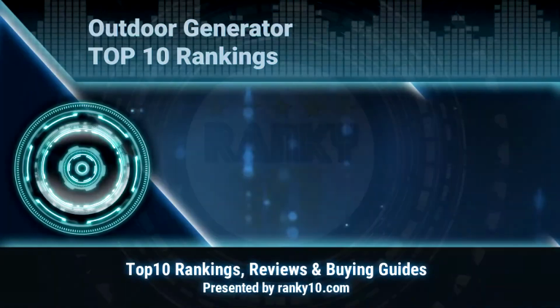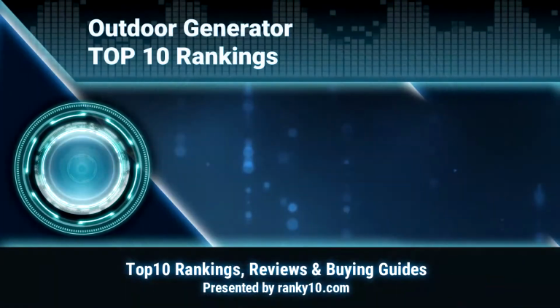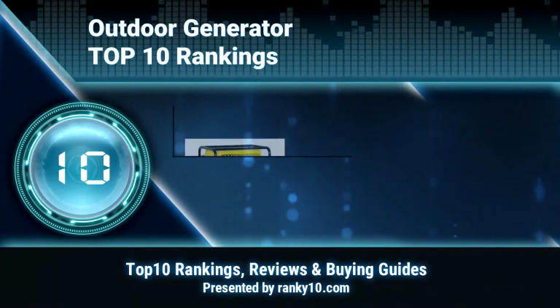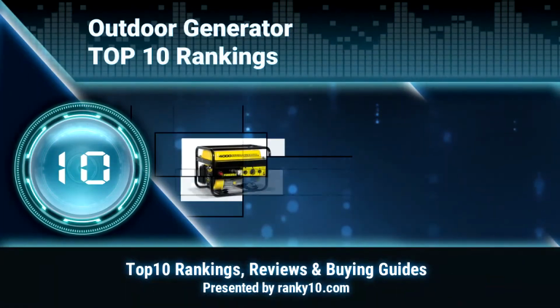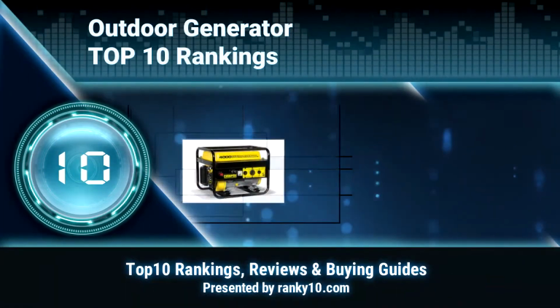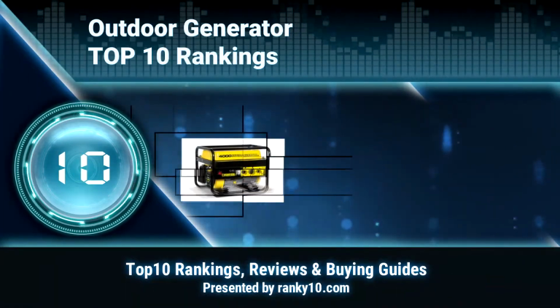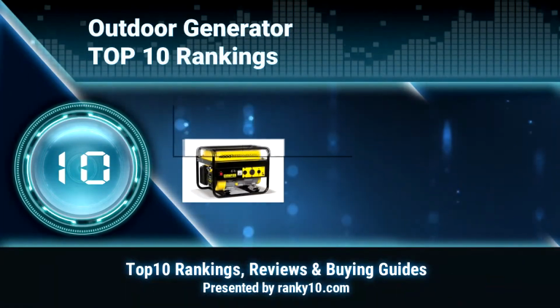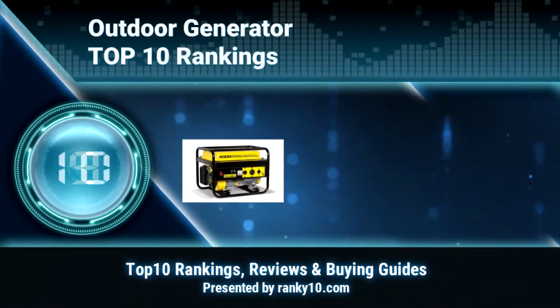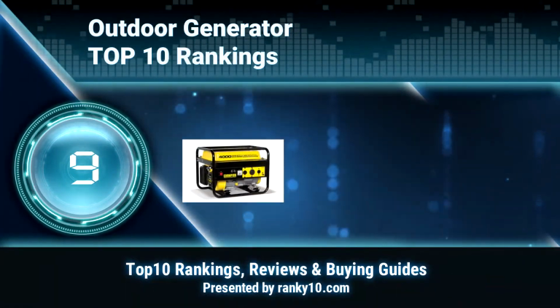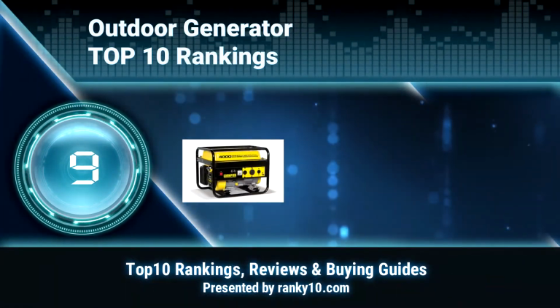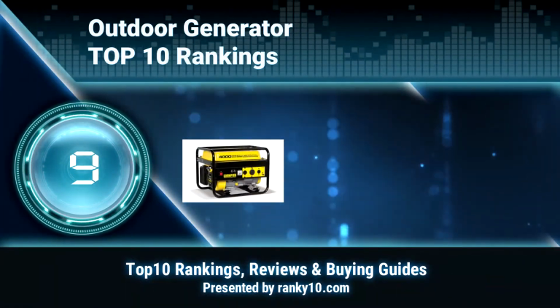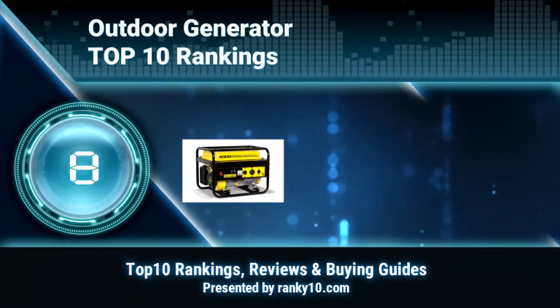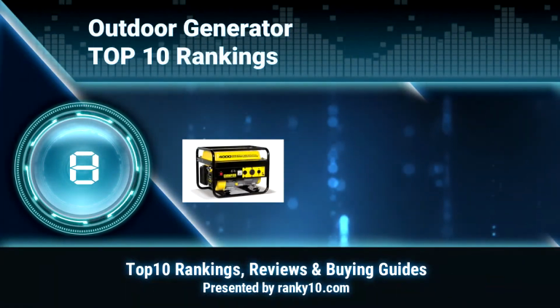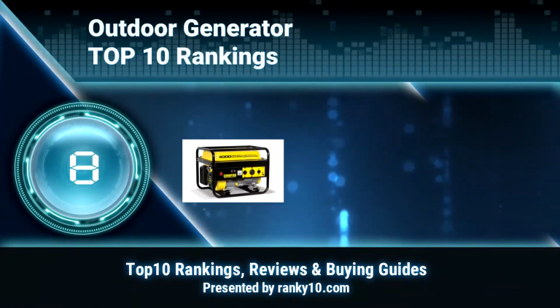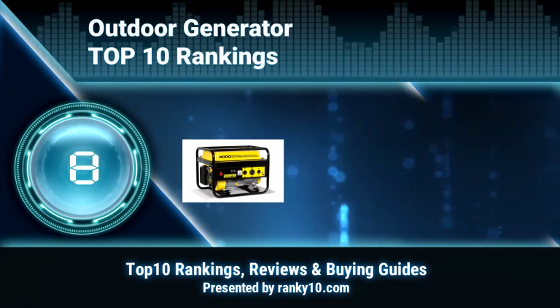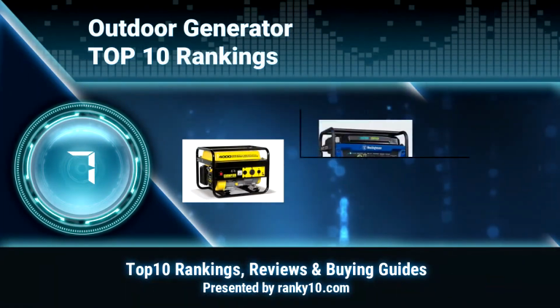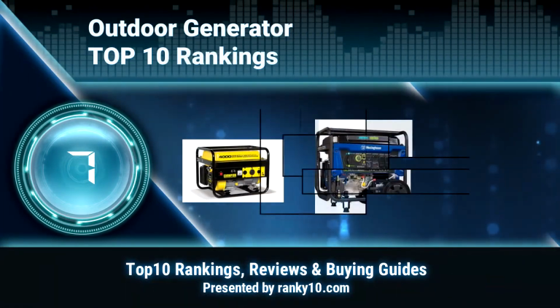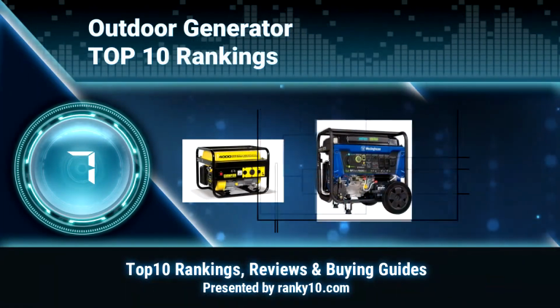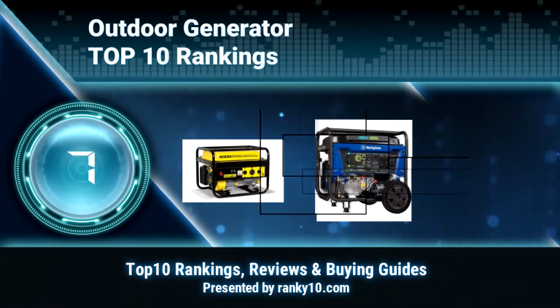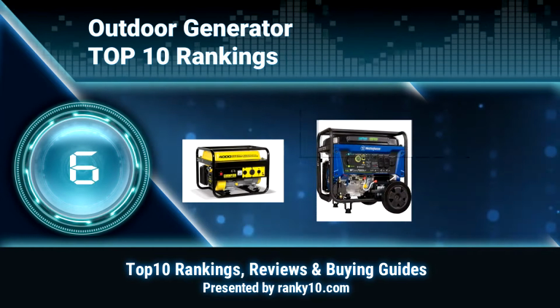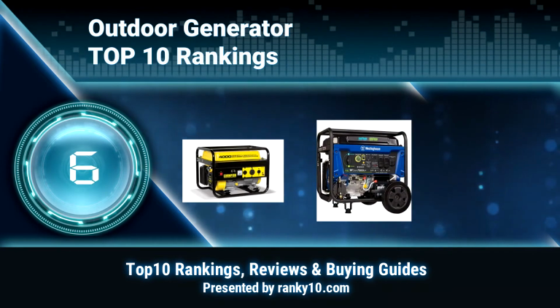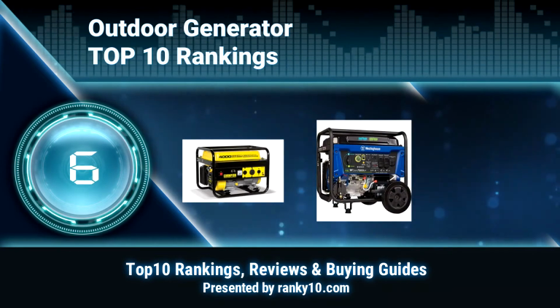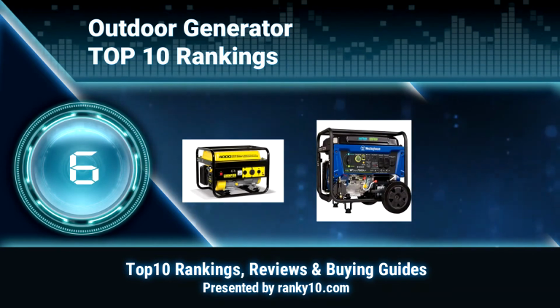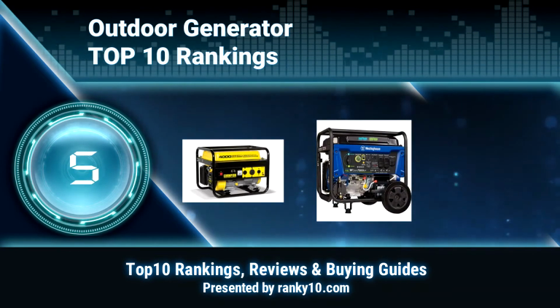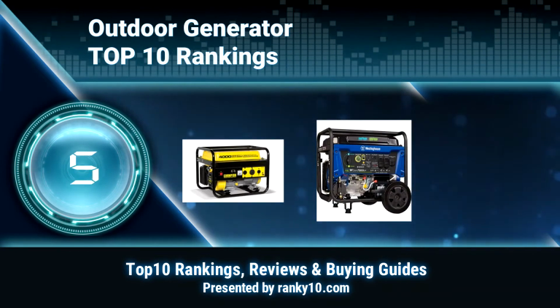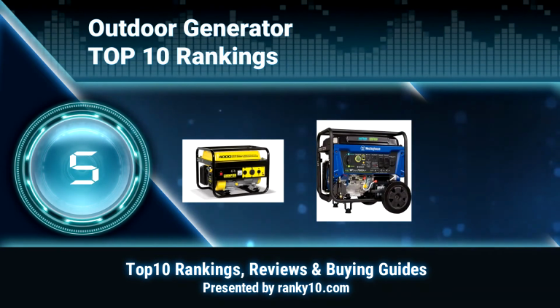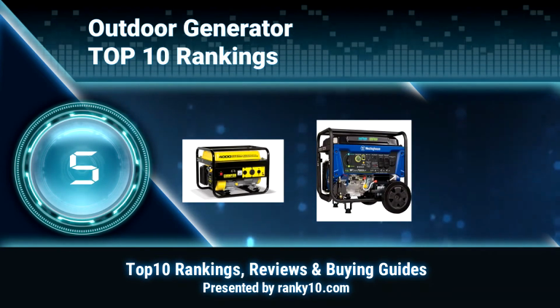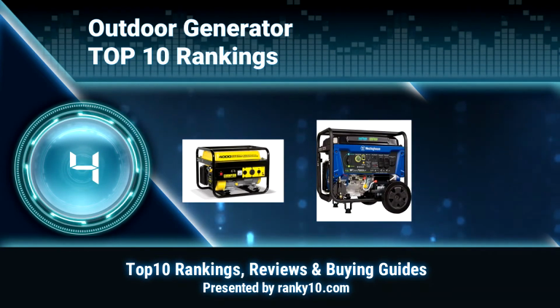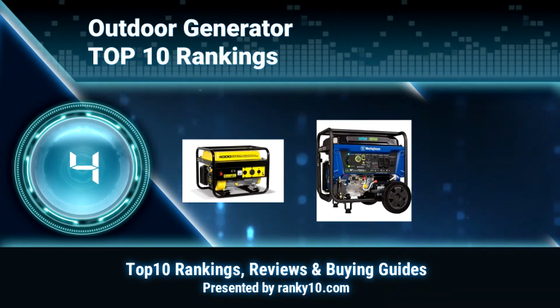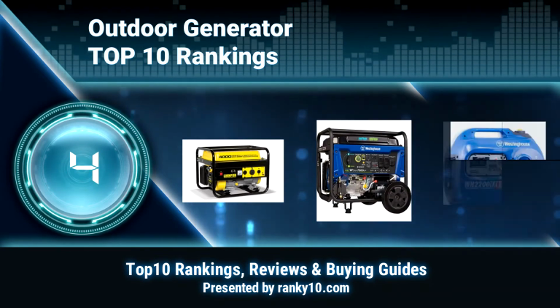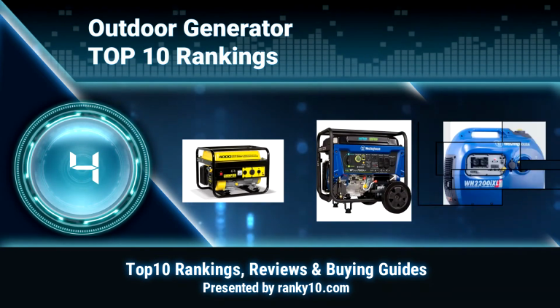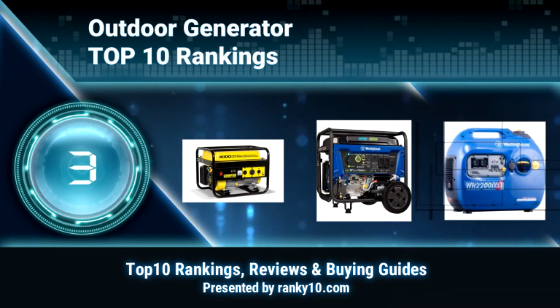Welcome to Ranky 10 Video Rankings. We announce the top 10 rankings of Outdoor Generator. Let's get started.